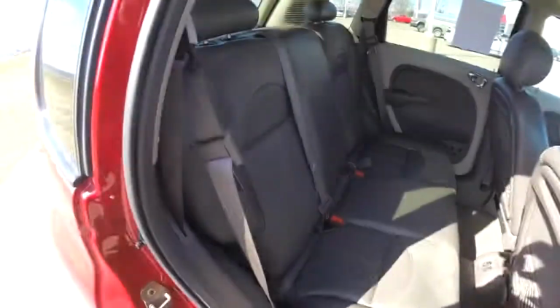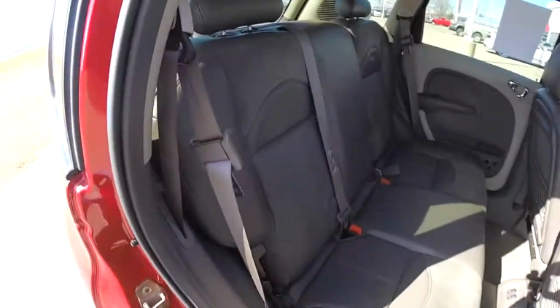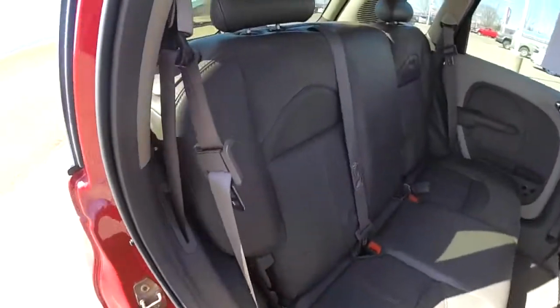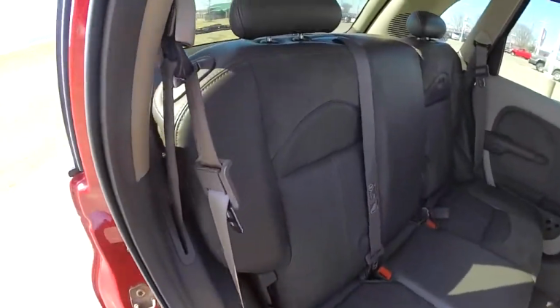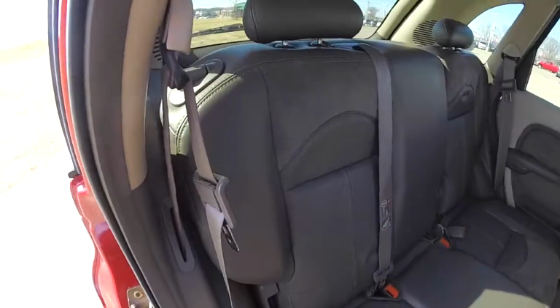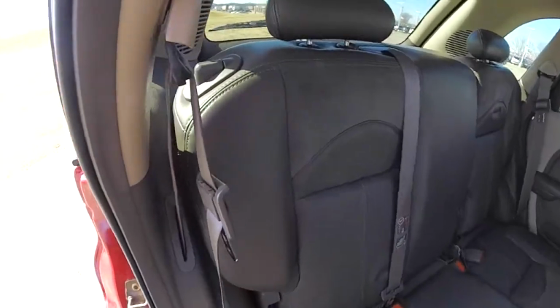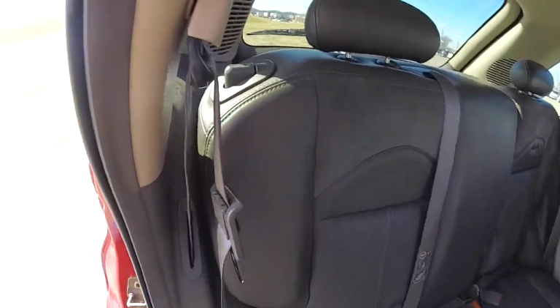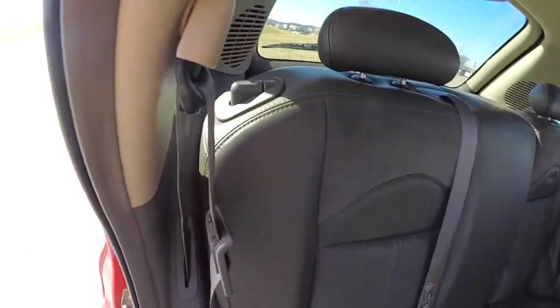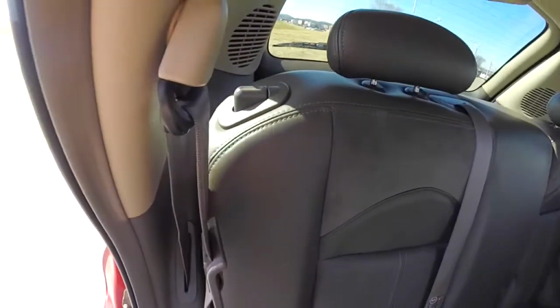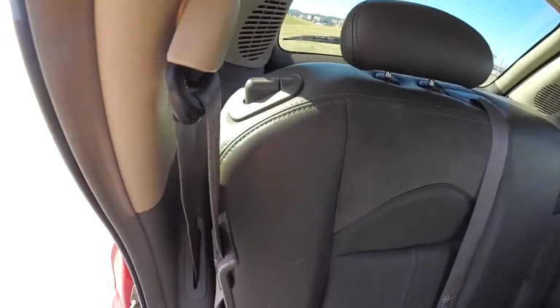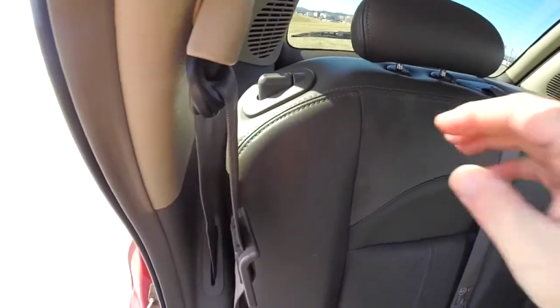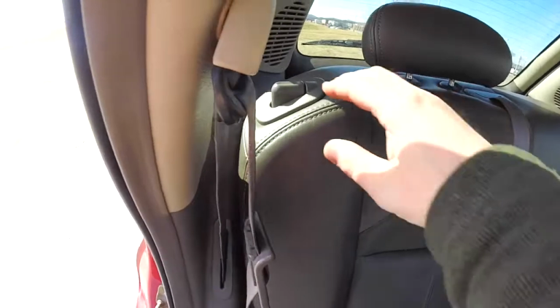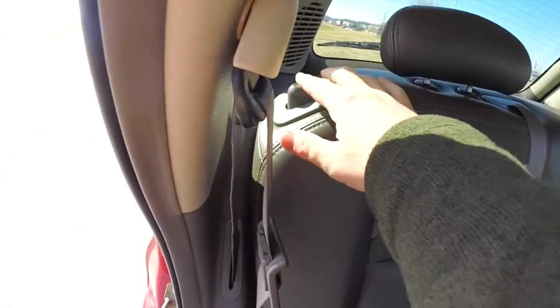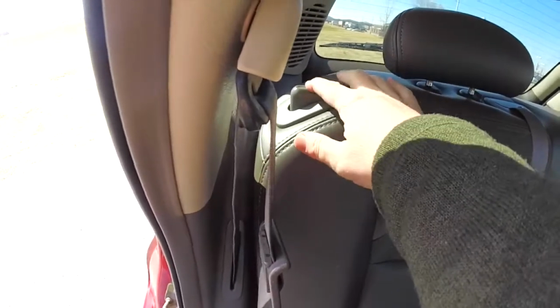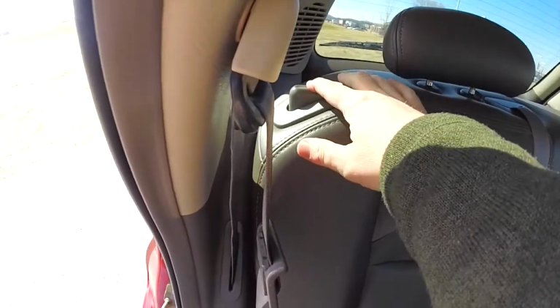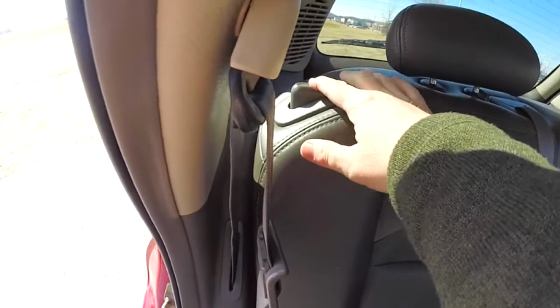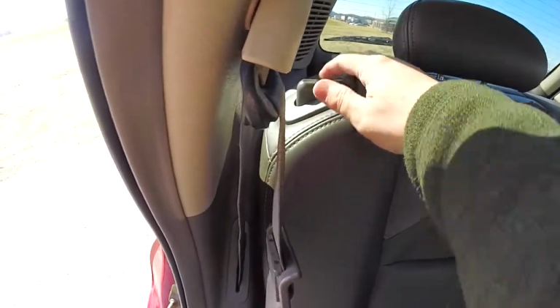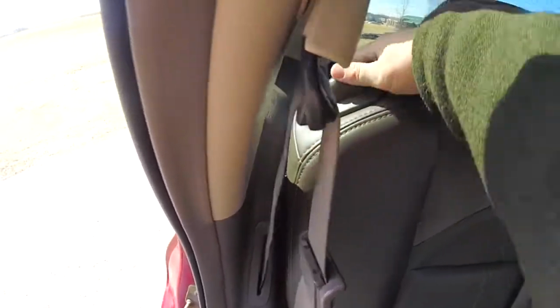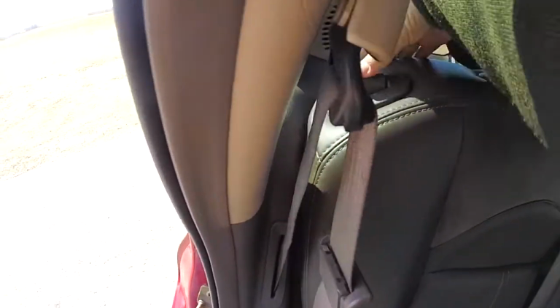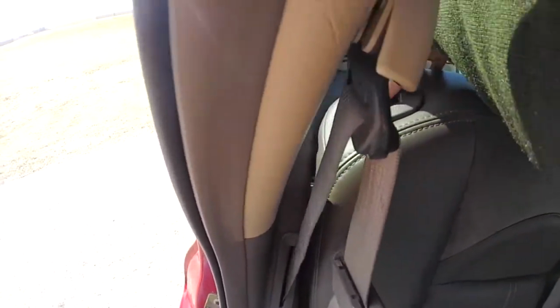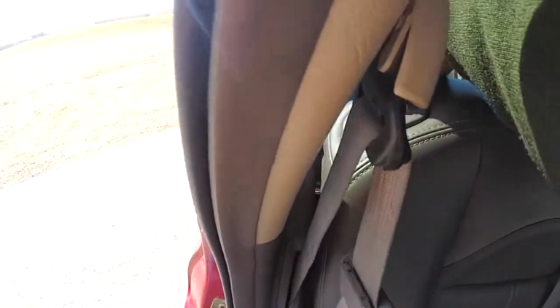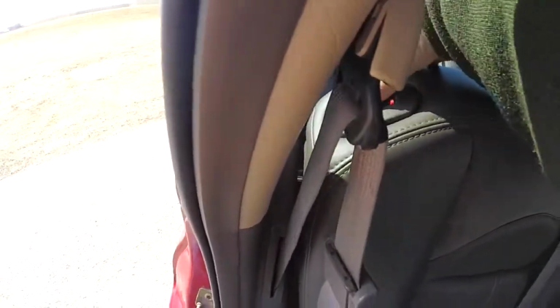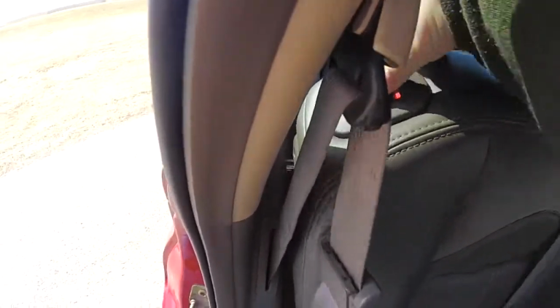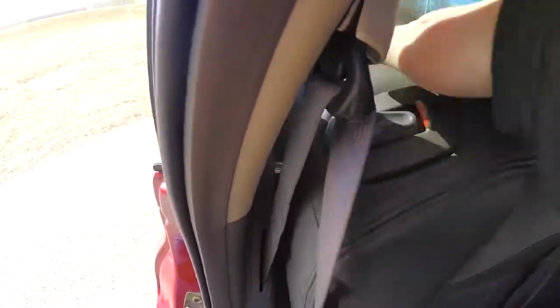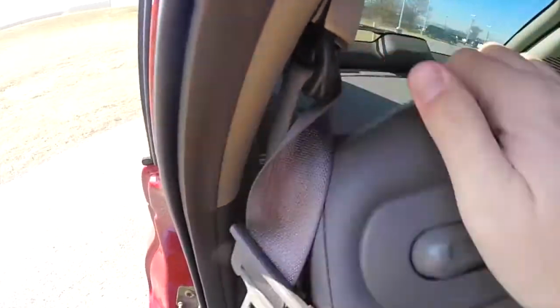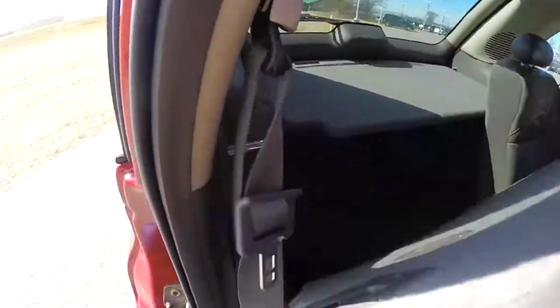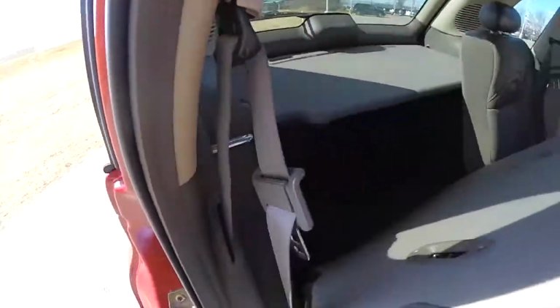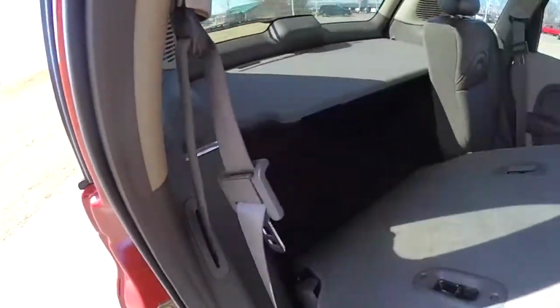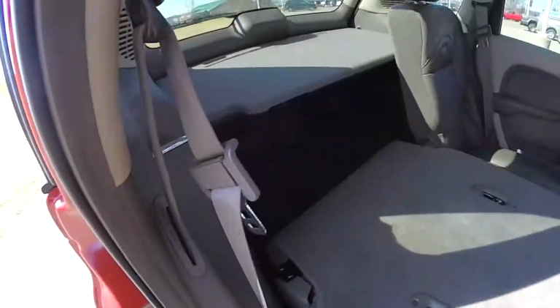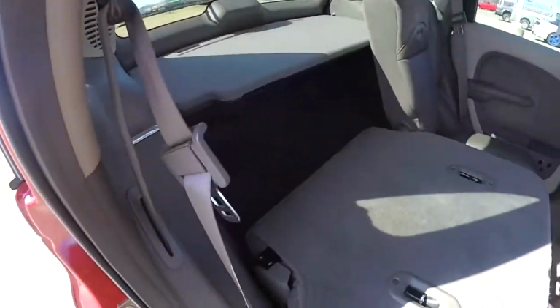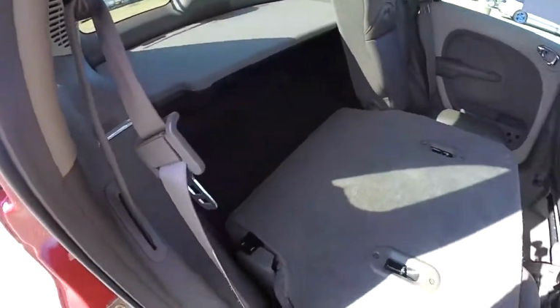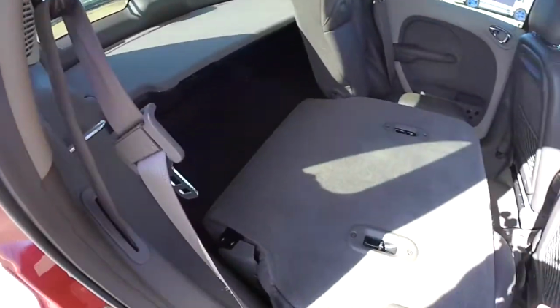To fold the seats down, just locate the button at the top of the seat back, press down, and the seats will fold.